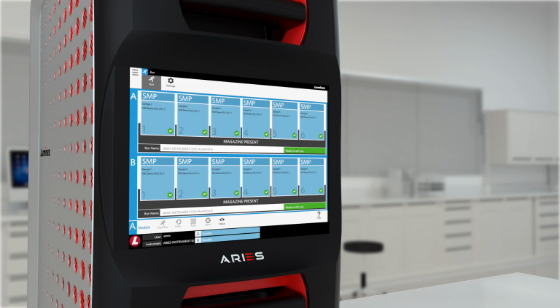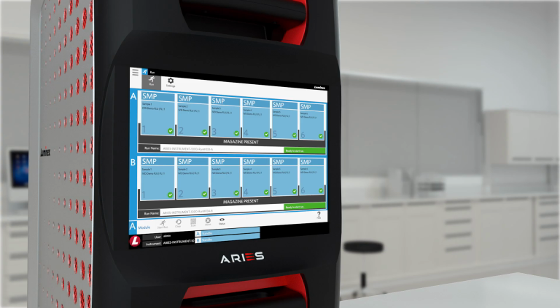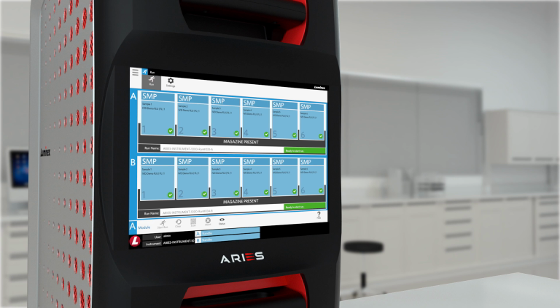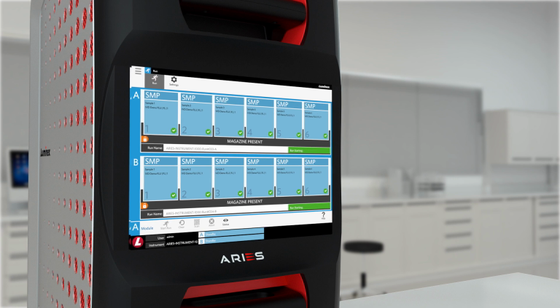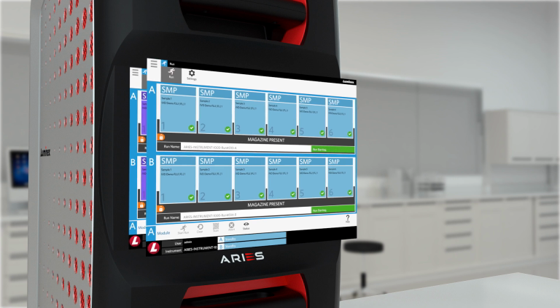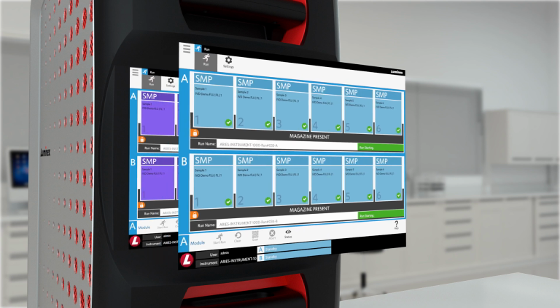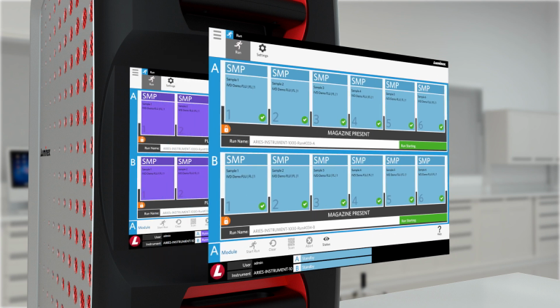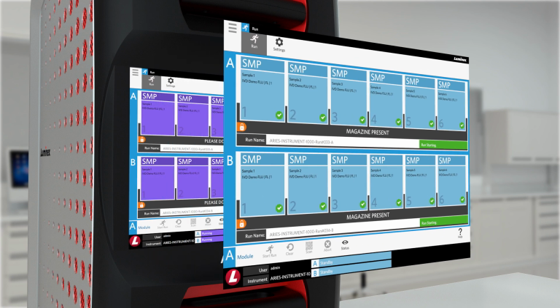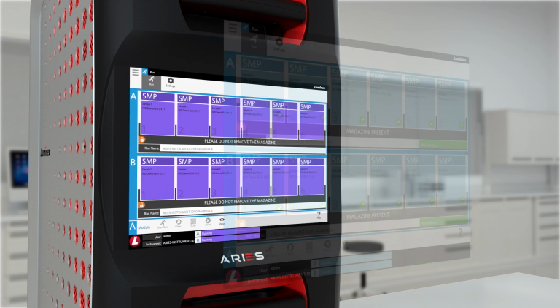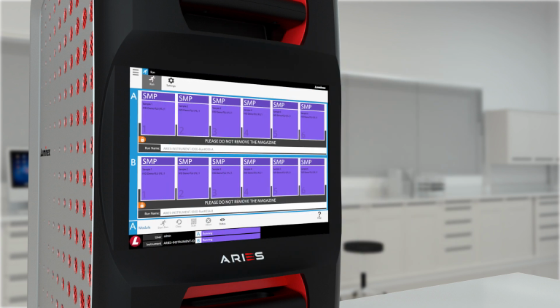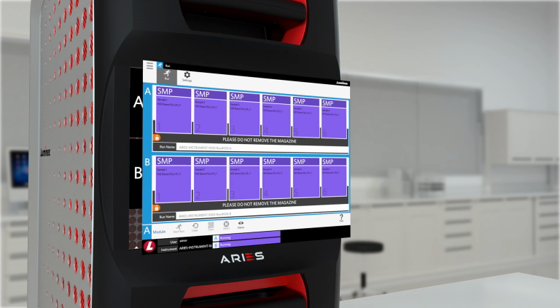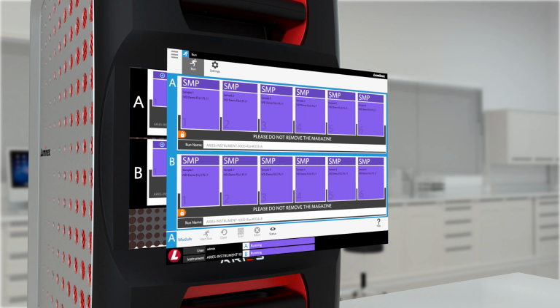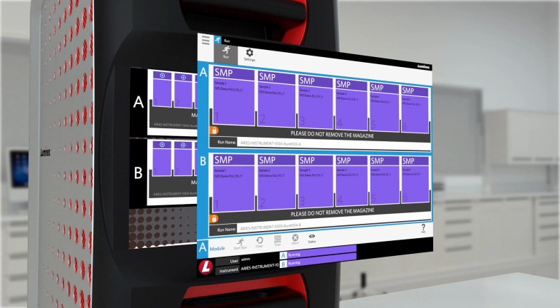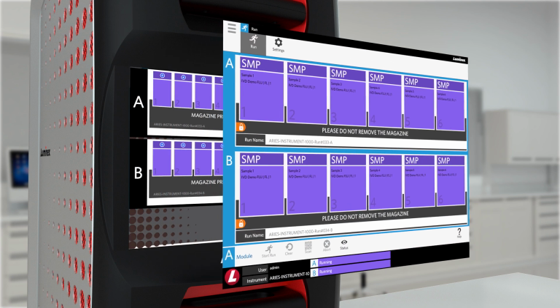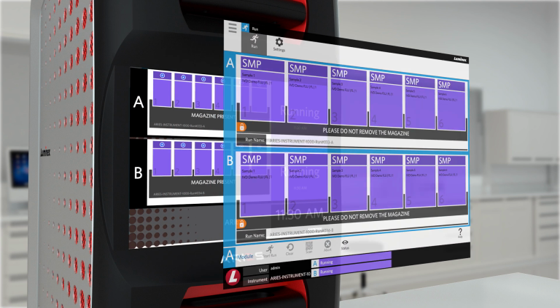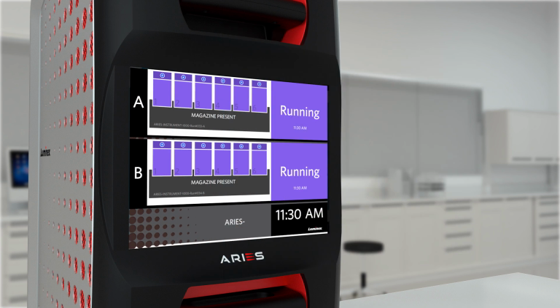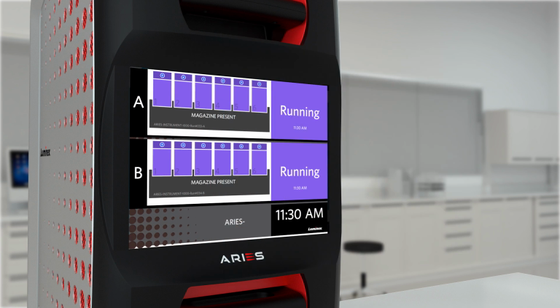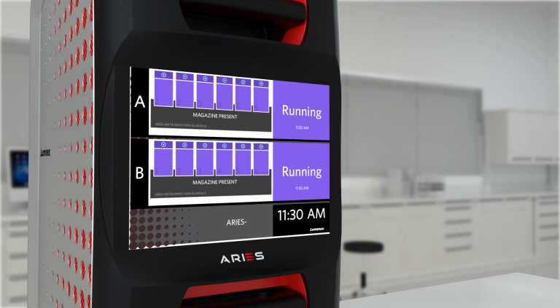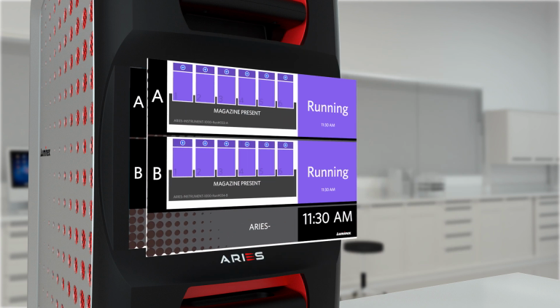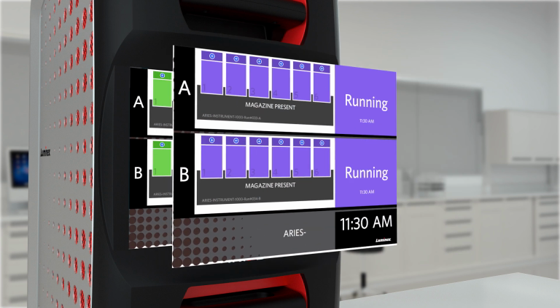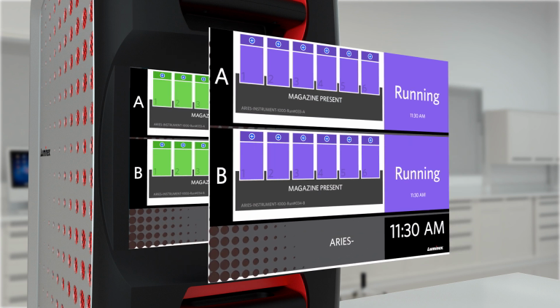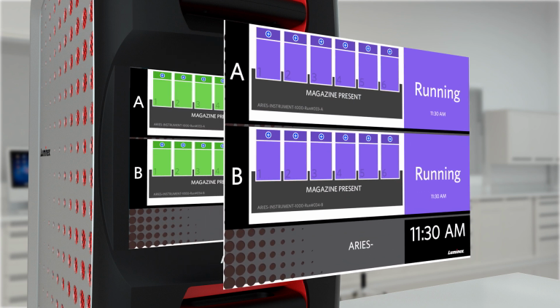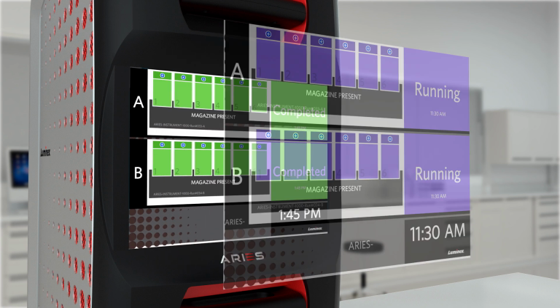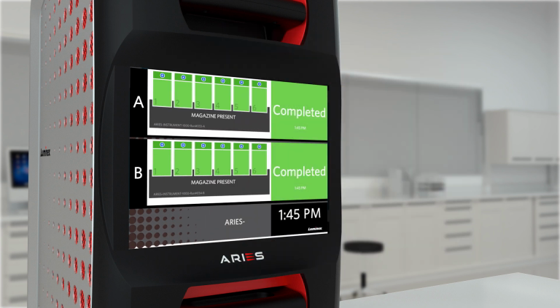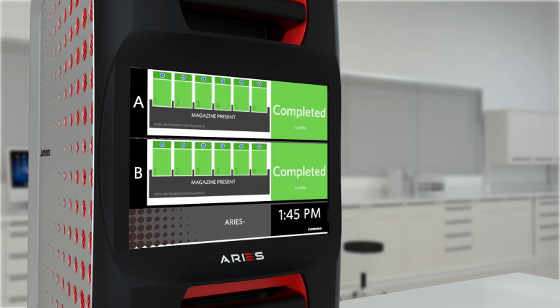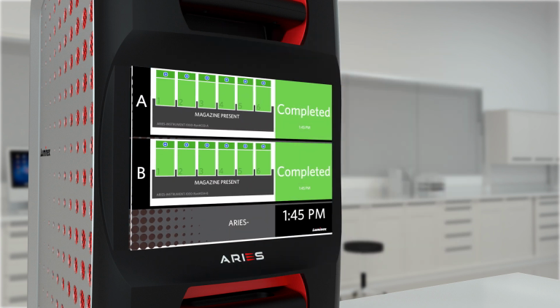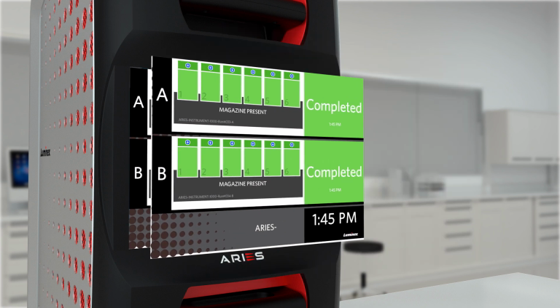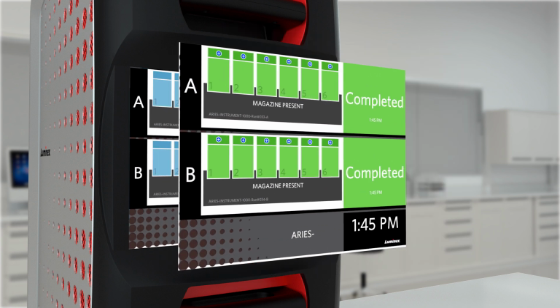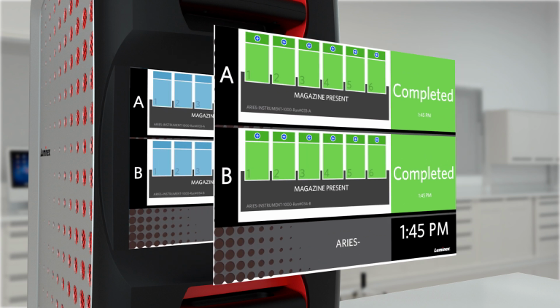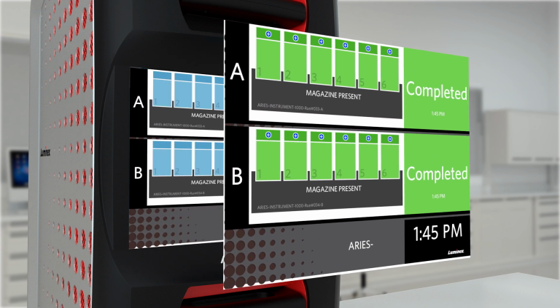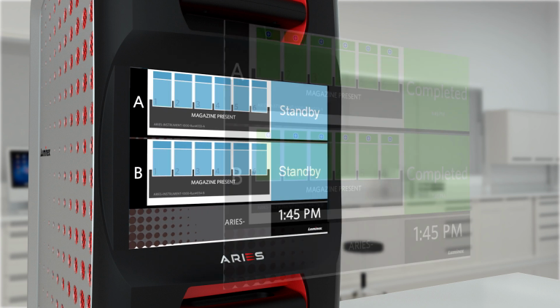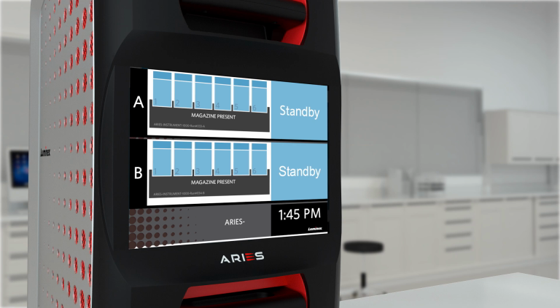Test reports can be viewed on the ARRI's touch screen, or they can be sent to the LIS and printer.